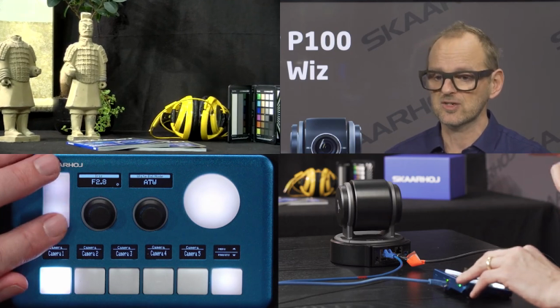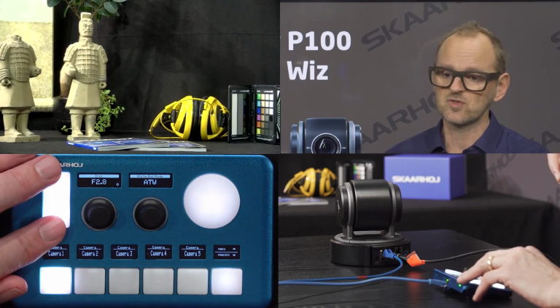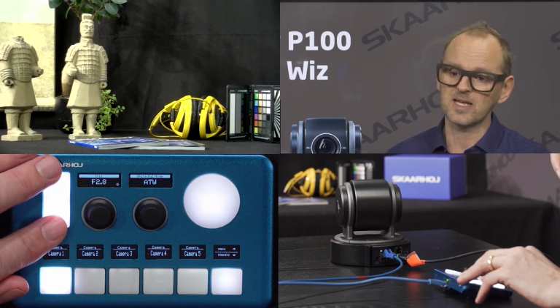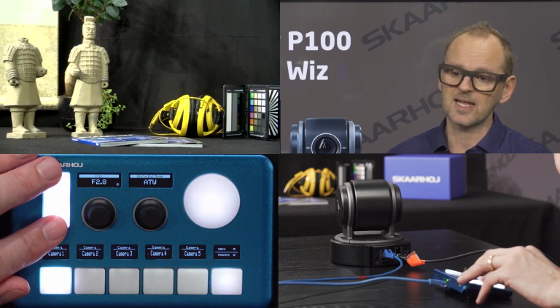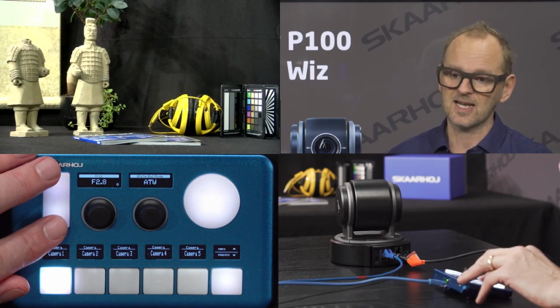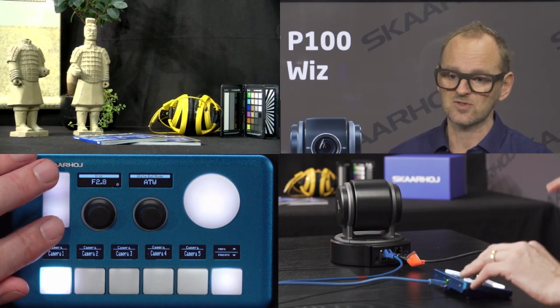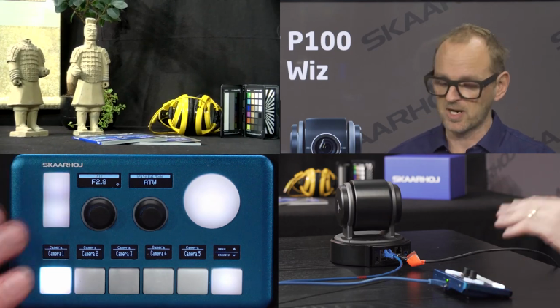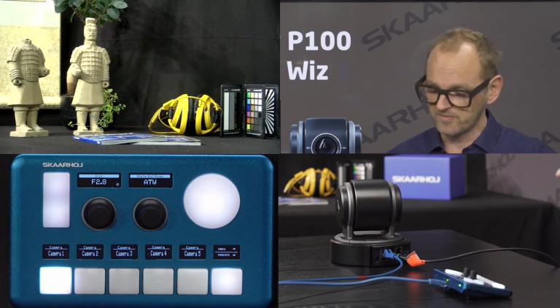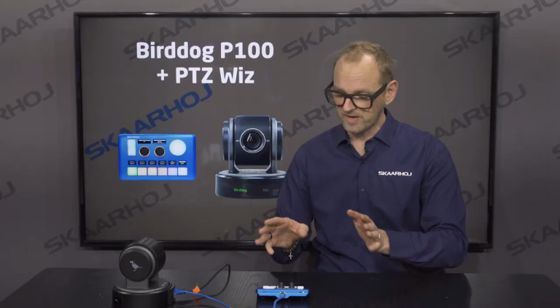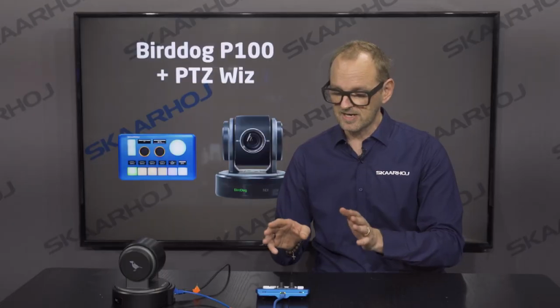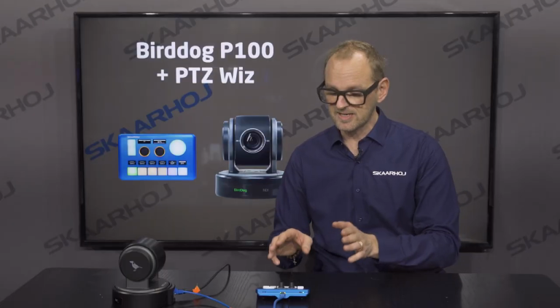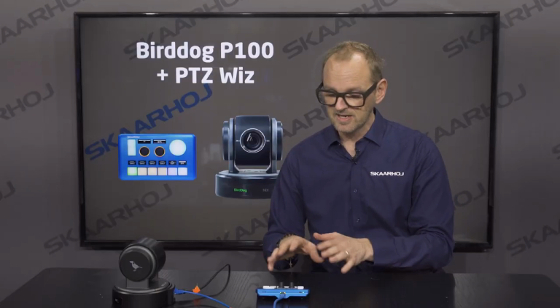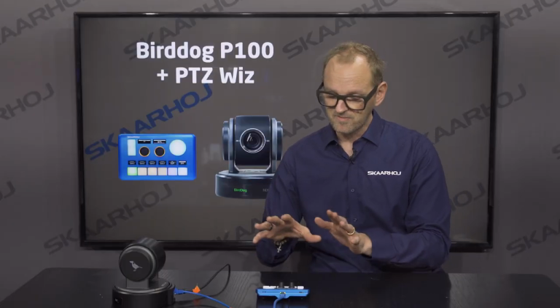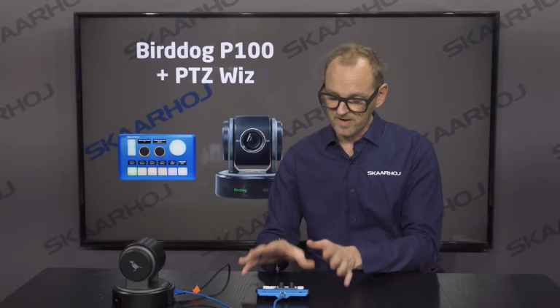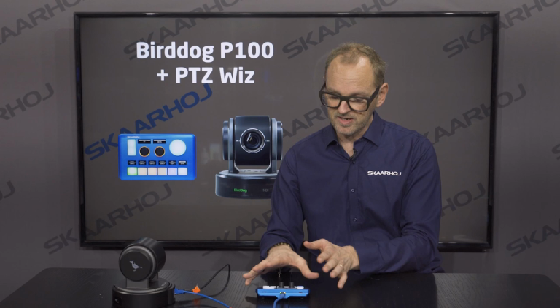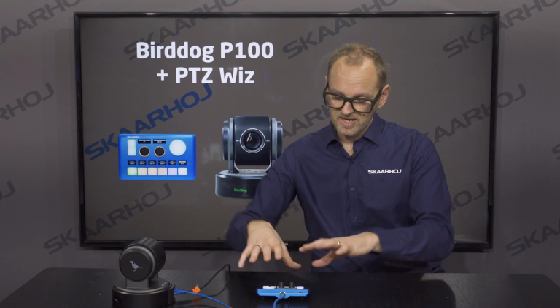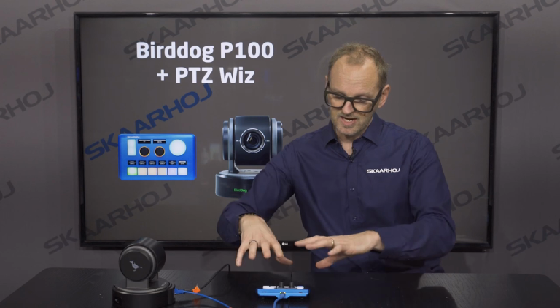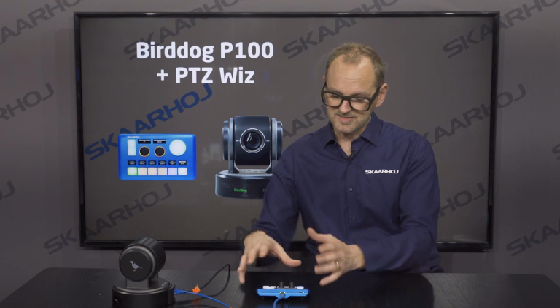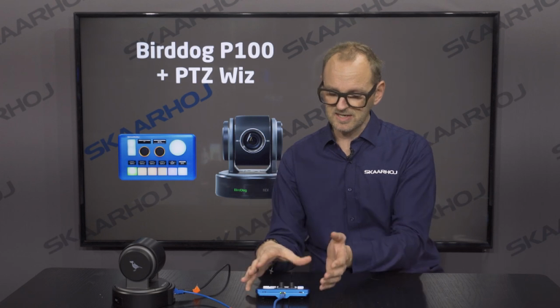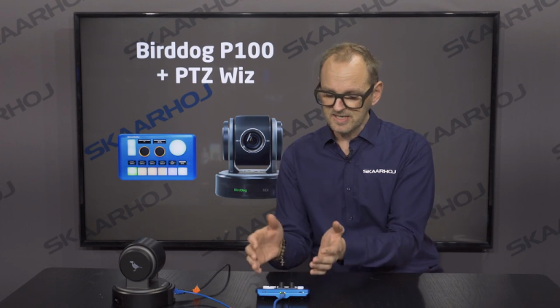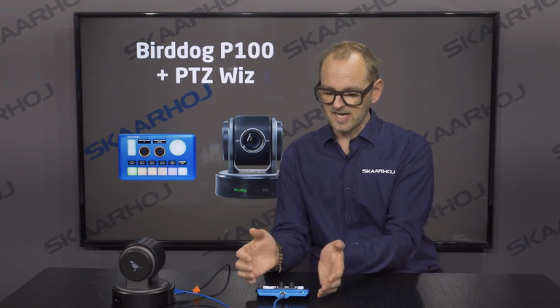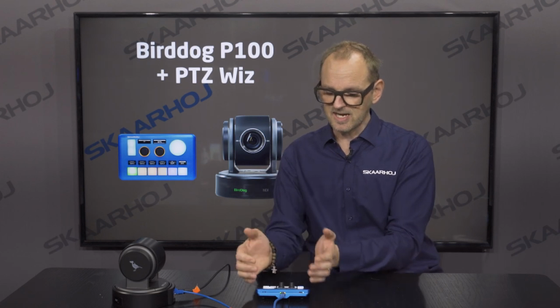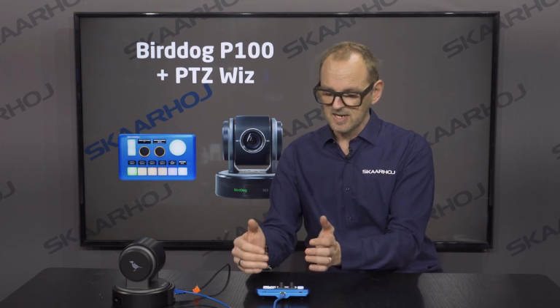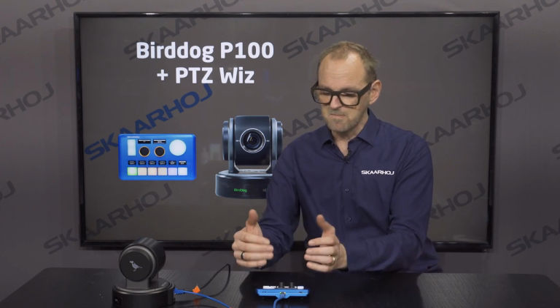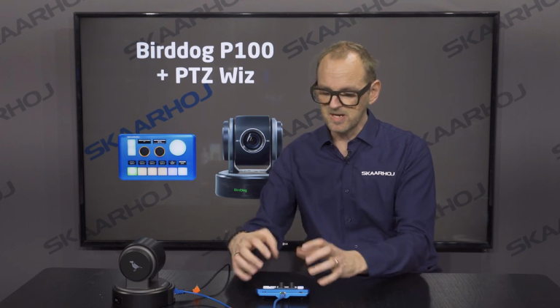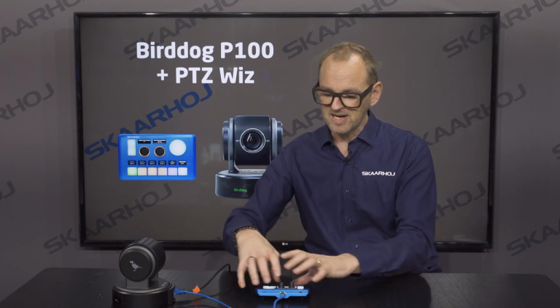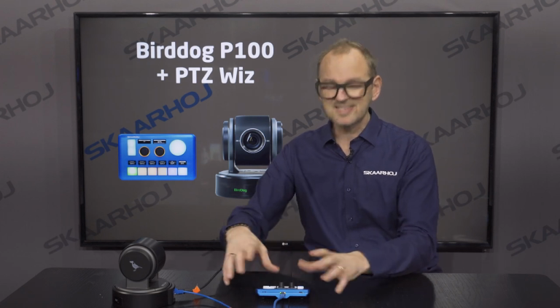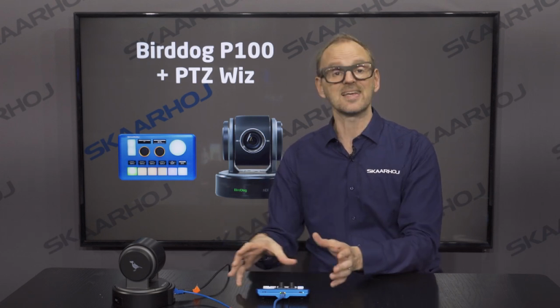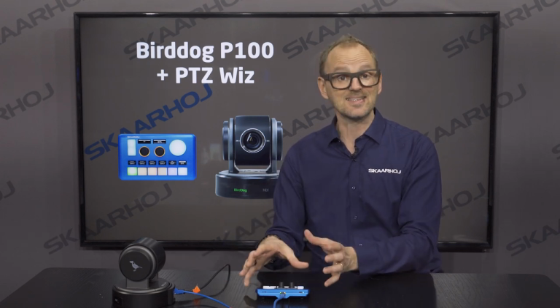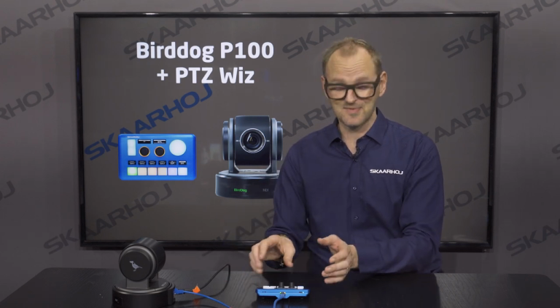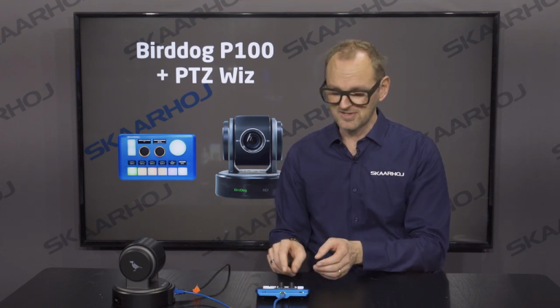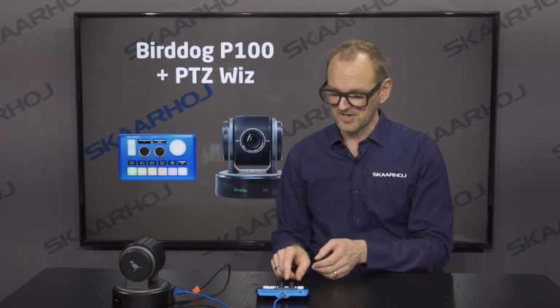Same with the zoom rocker — I can zoom in and I can zoom out. Very nice. Very sleek and minimalistic interface.